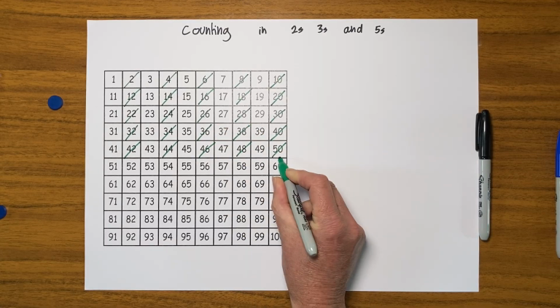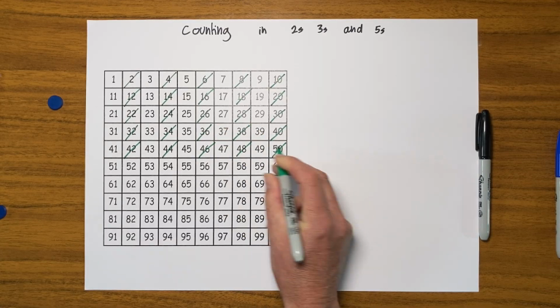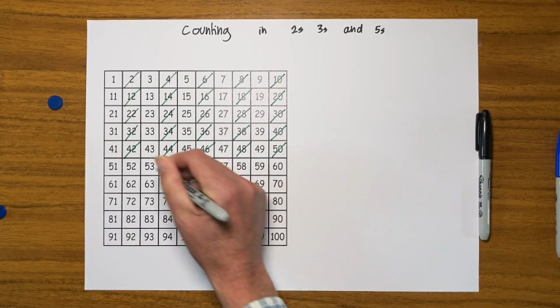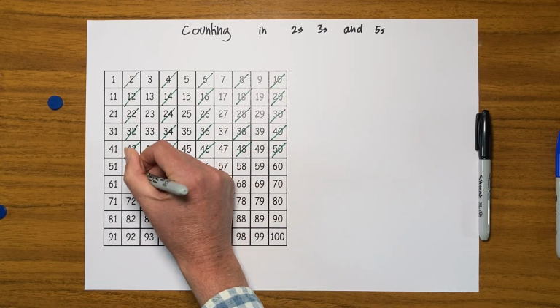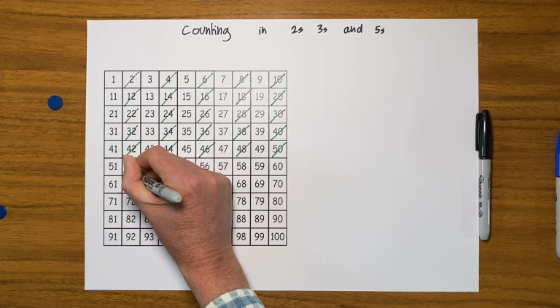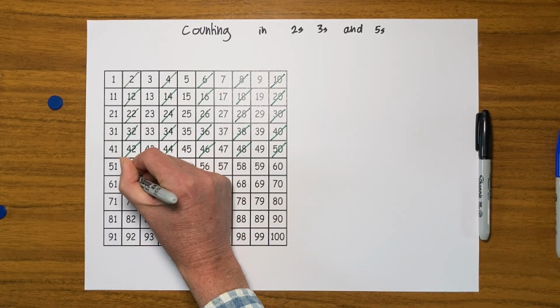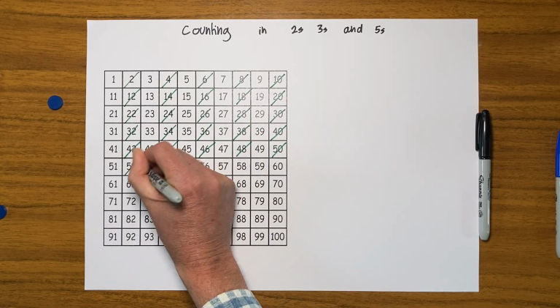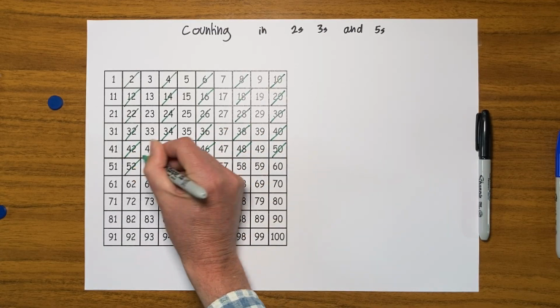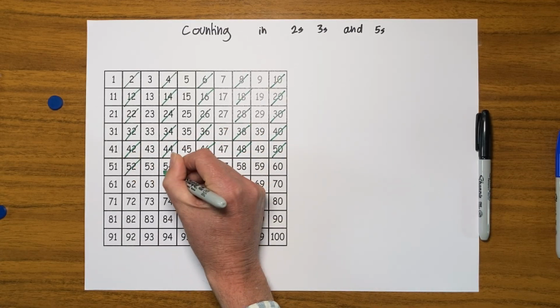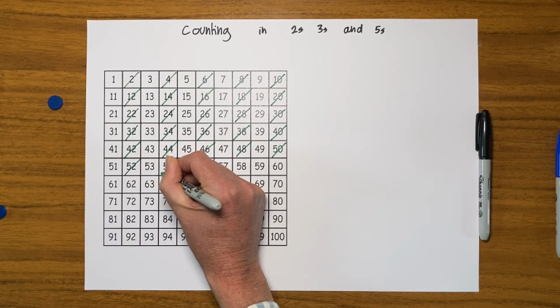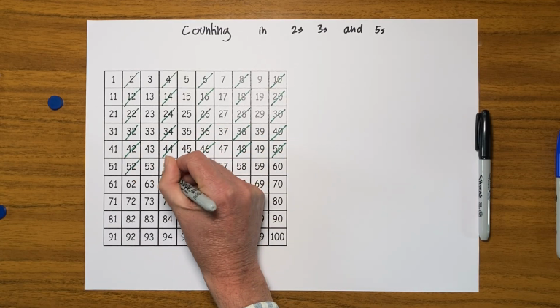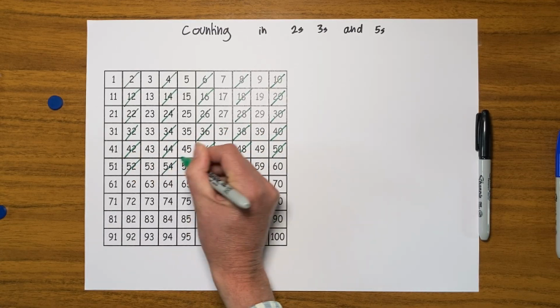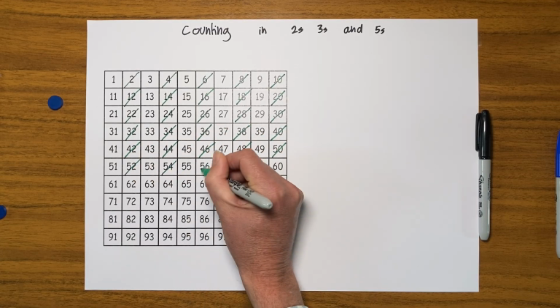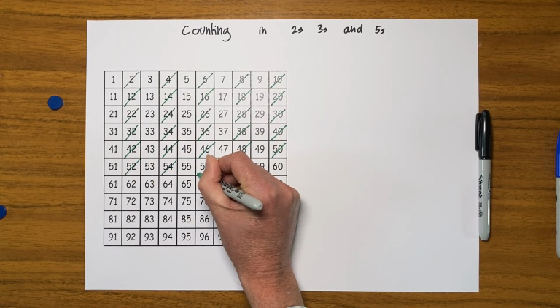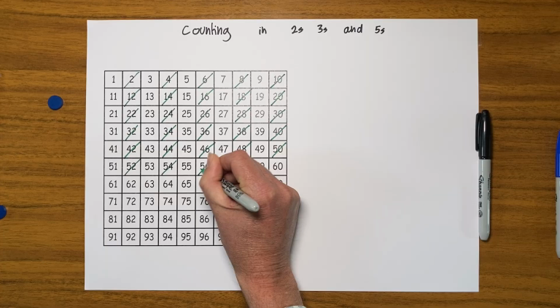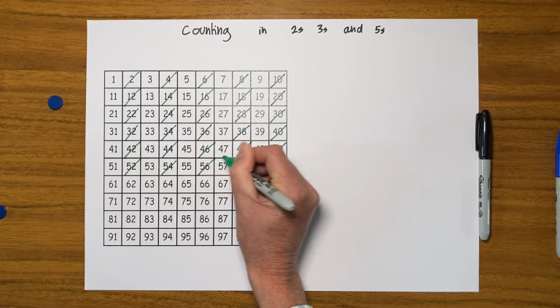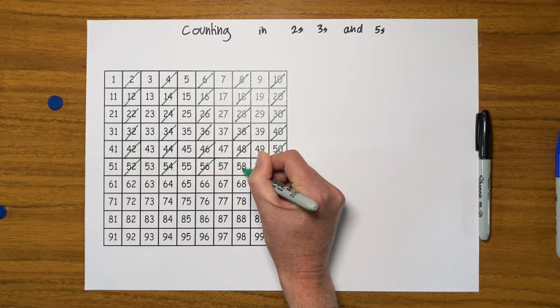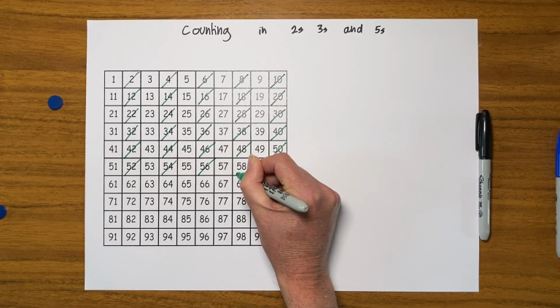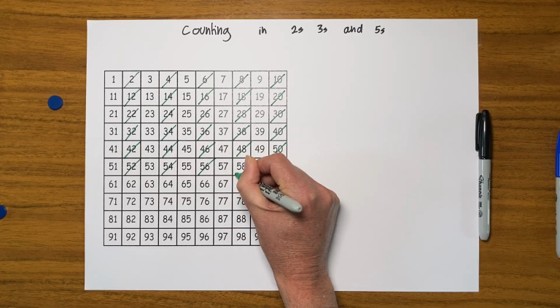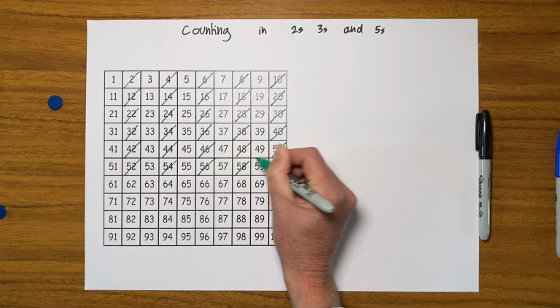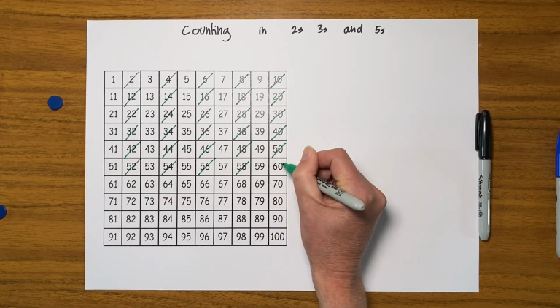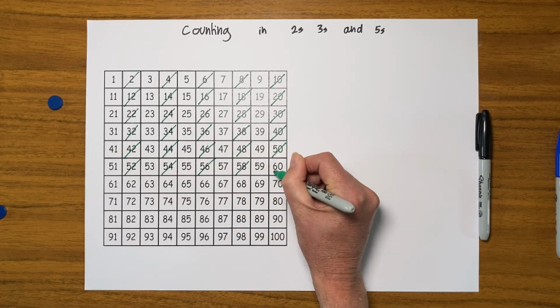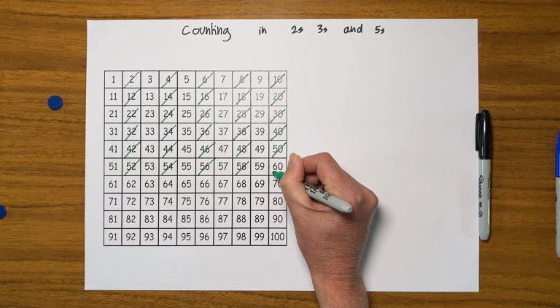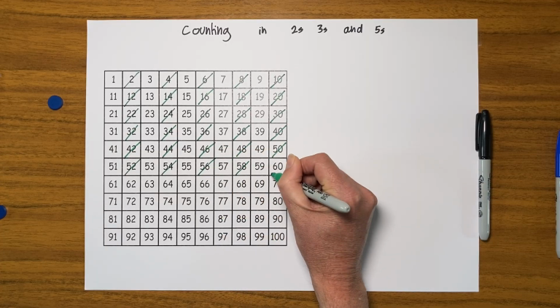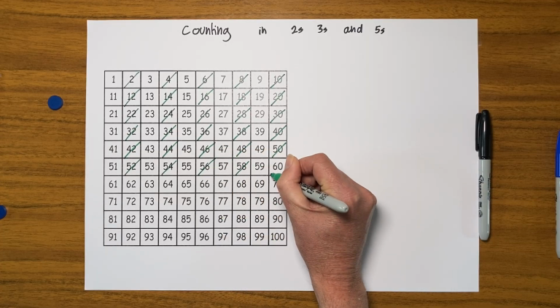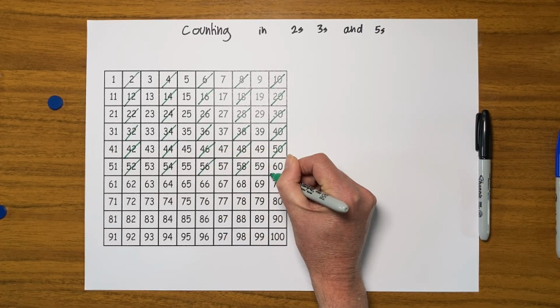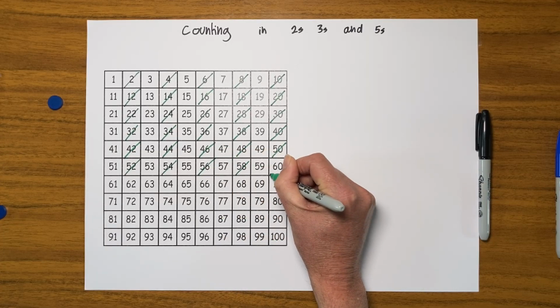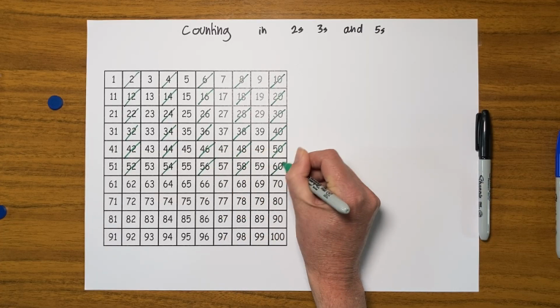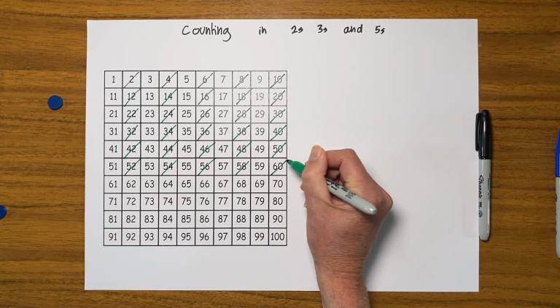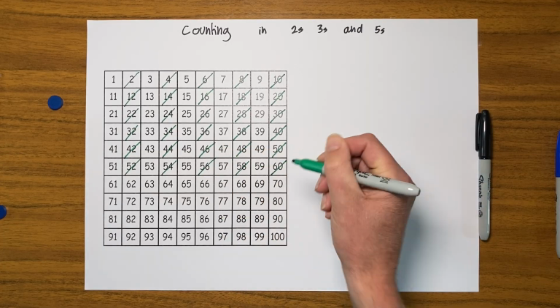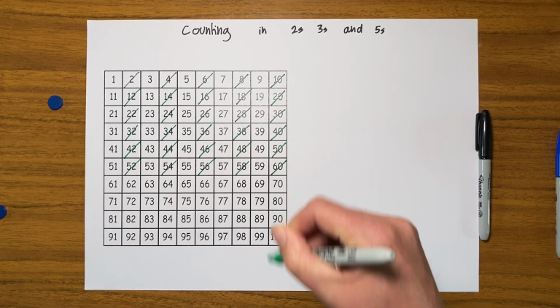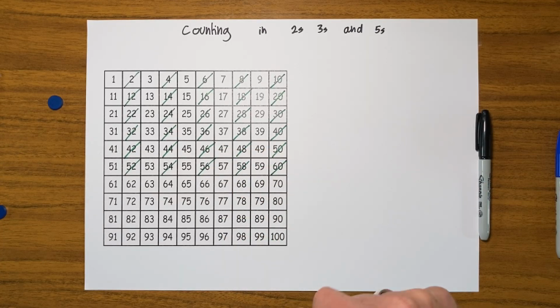I'm up to fifty. Fifty-two, fifty-four, fifty-six, fifty-eight, sixty.